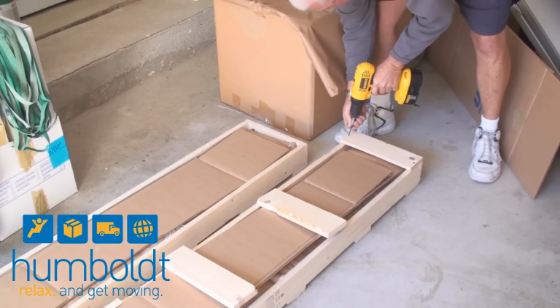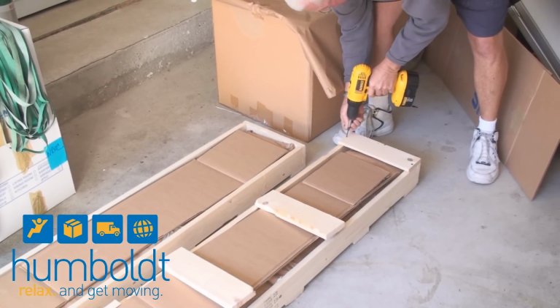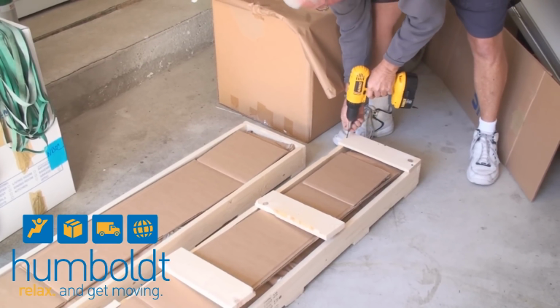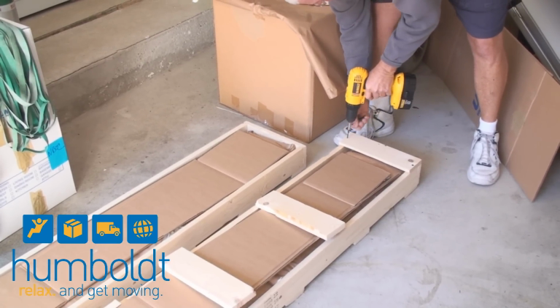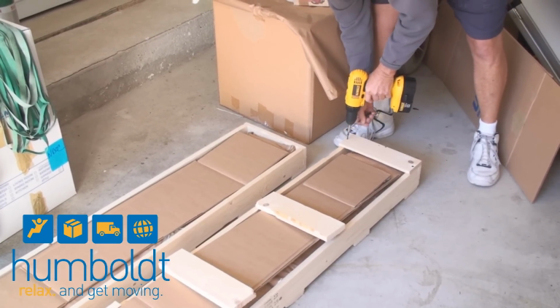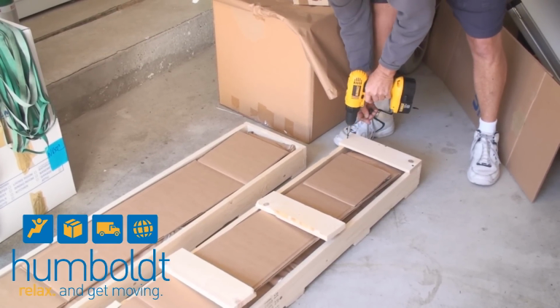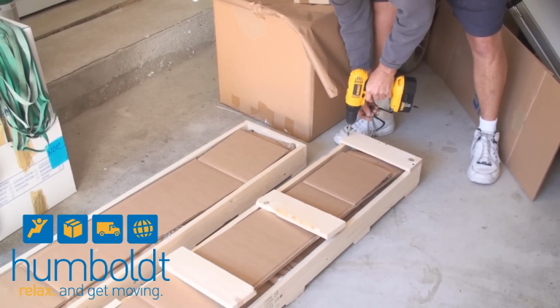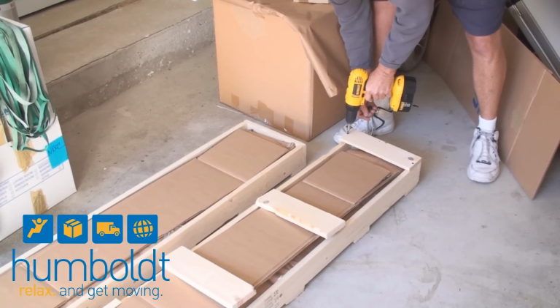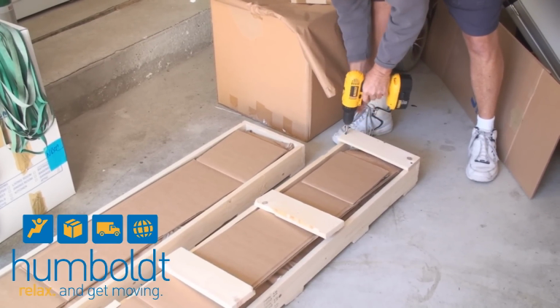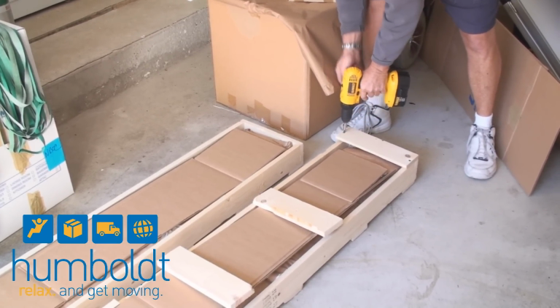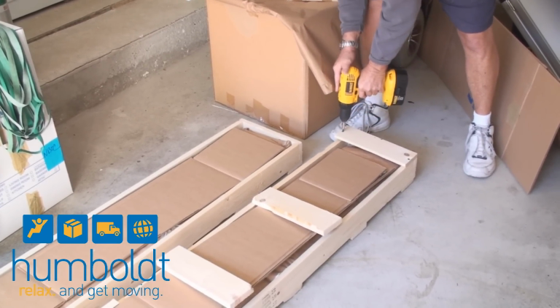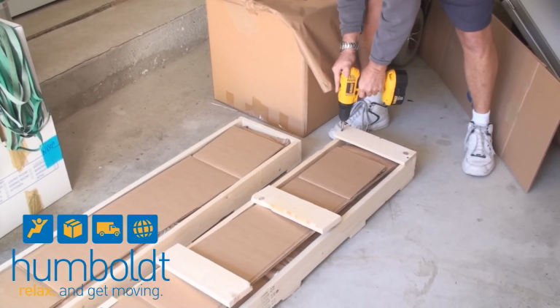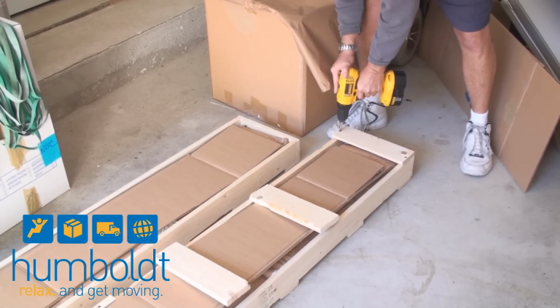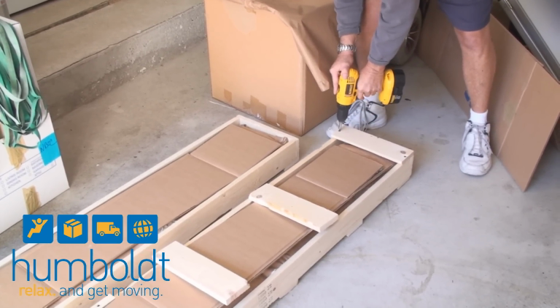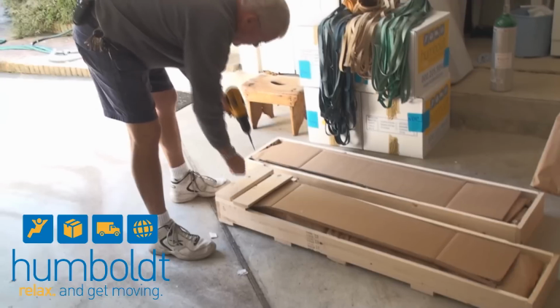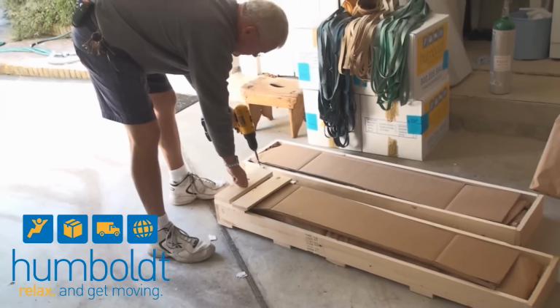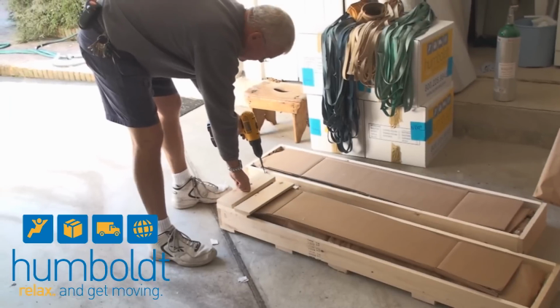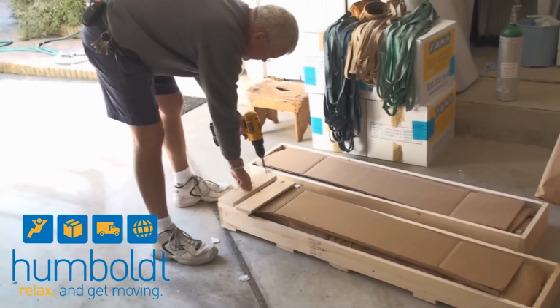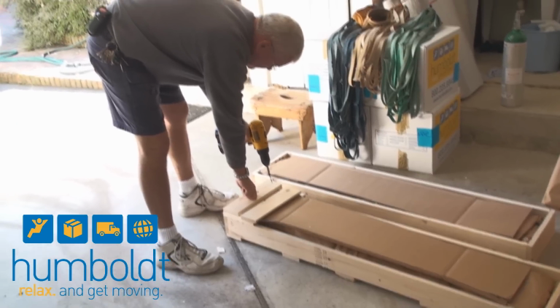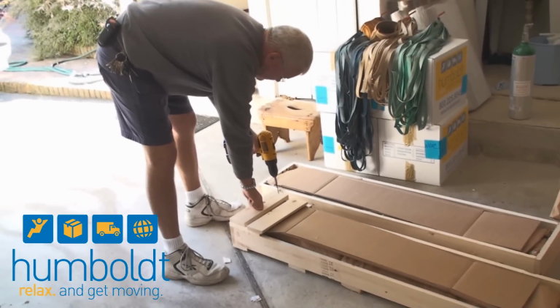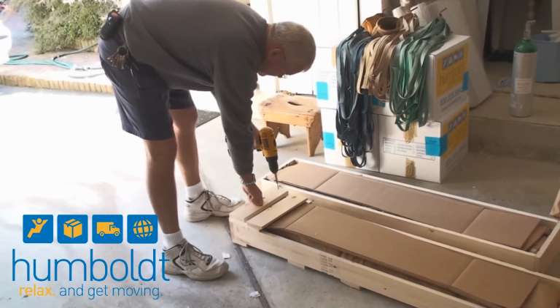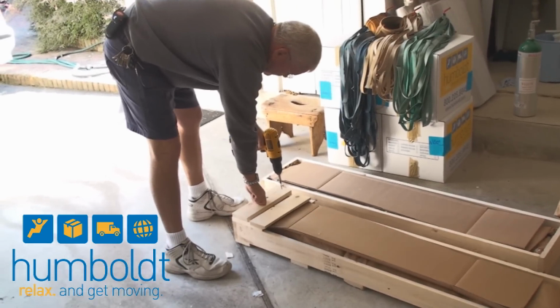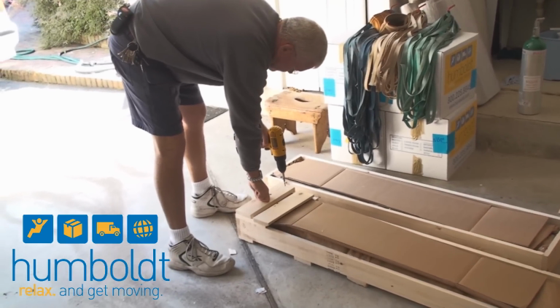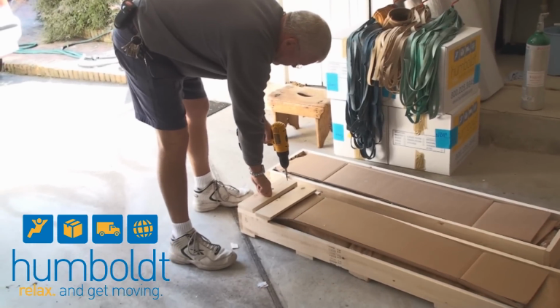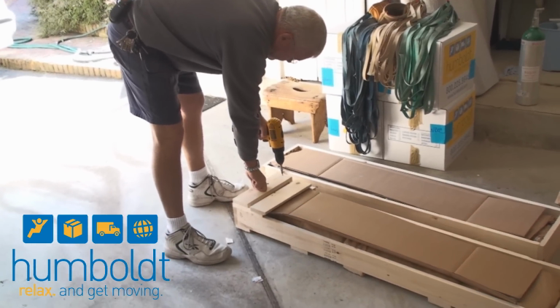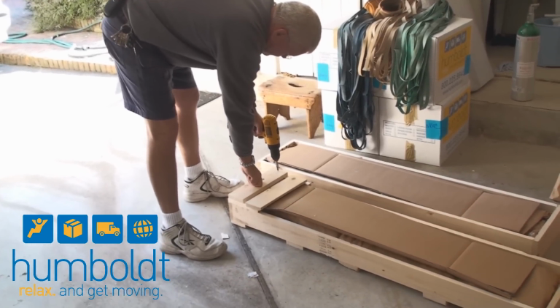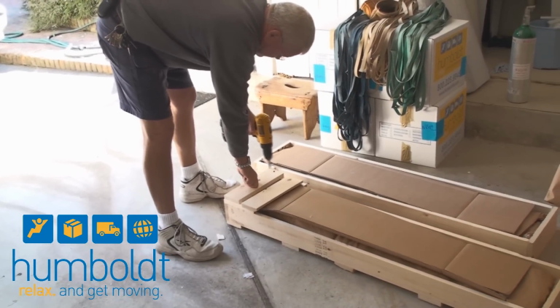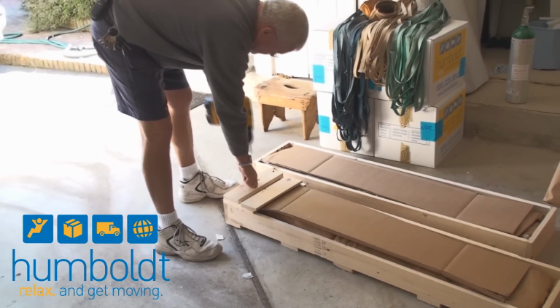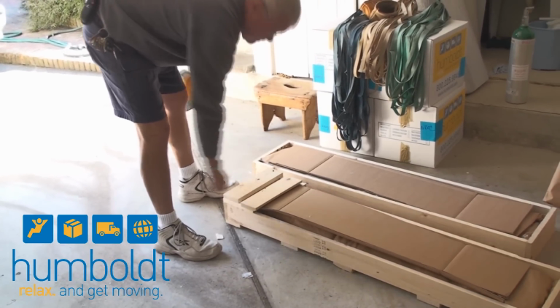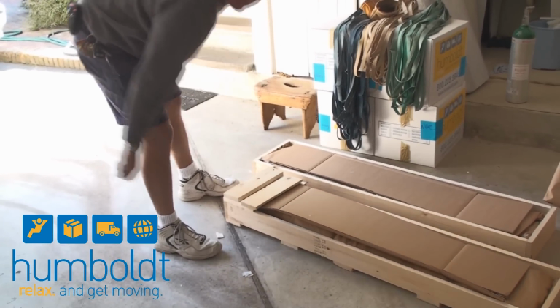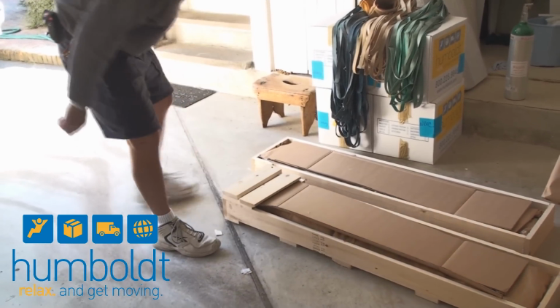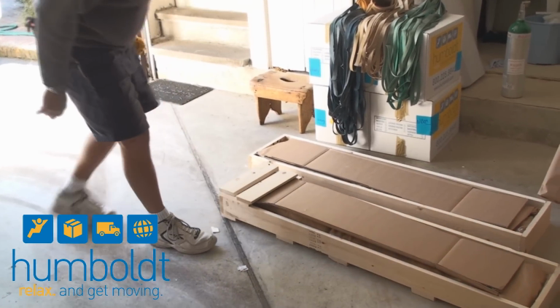And other times, there may even have to be a crate made — a big wooden crate for these pieces to fit inside to completely protect them during the move.